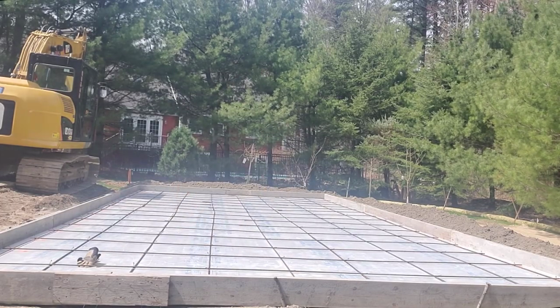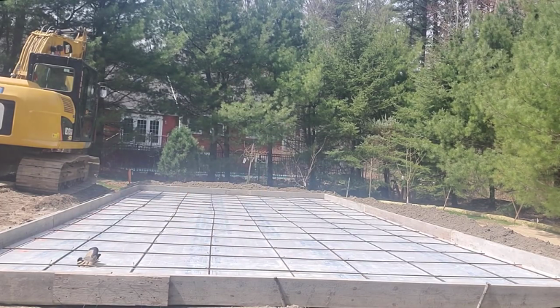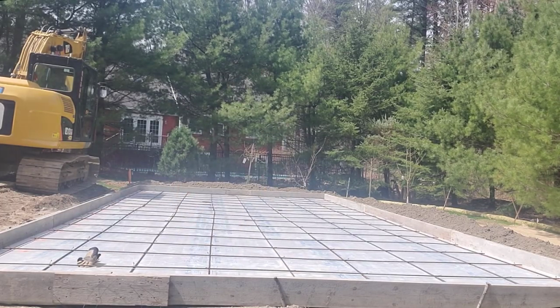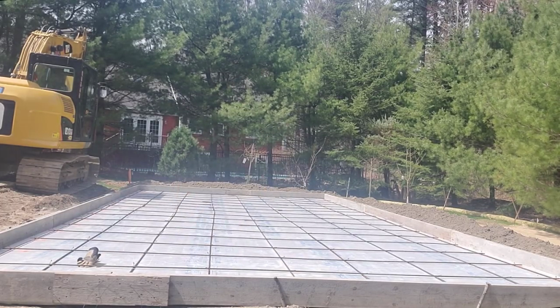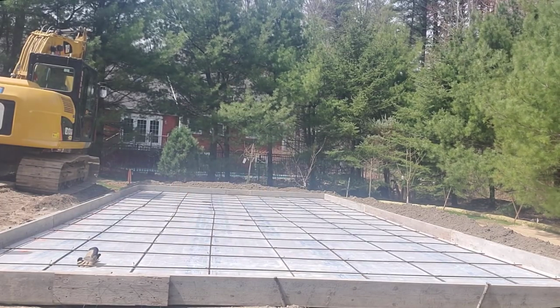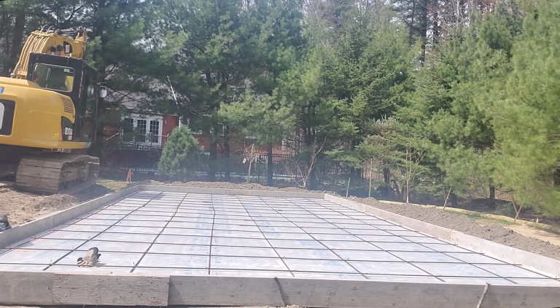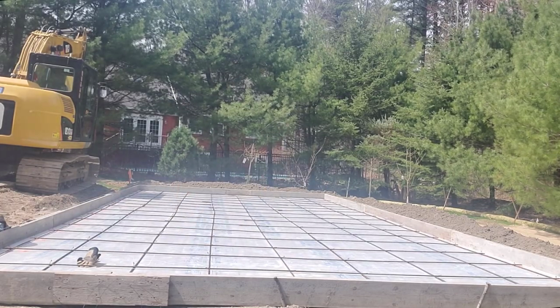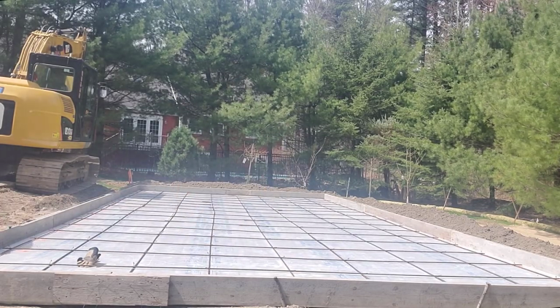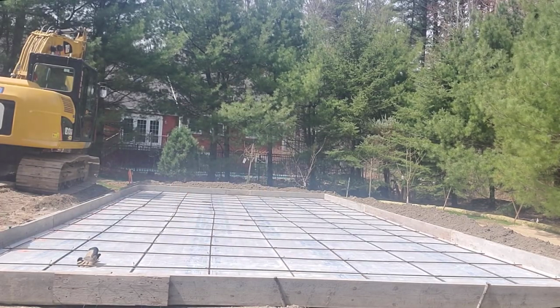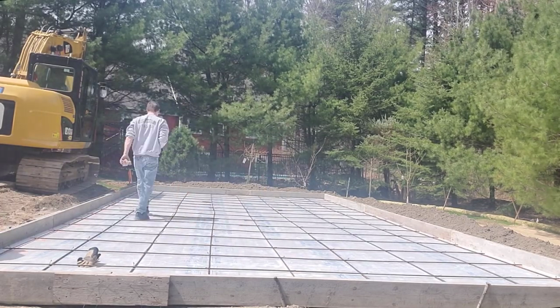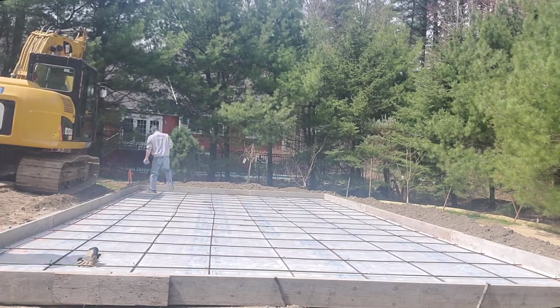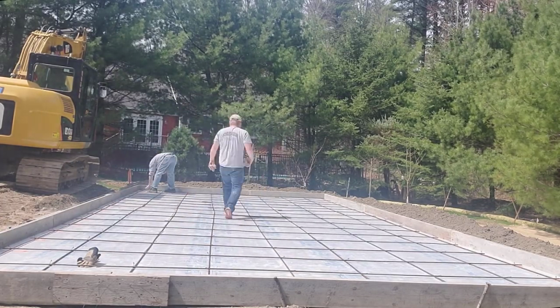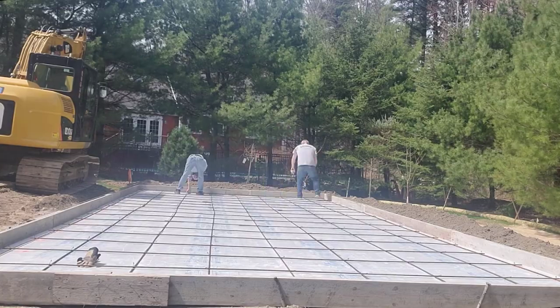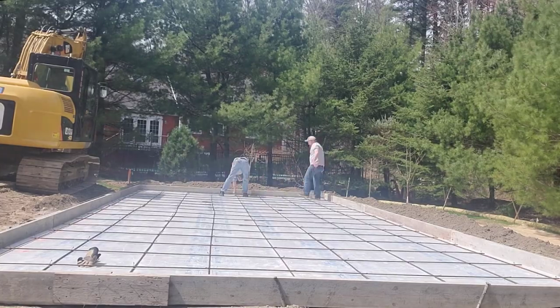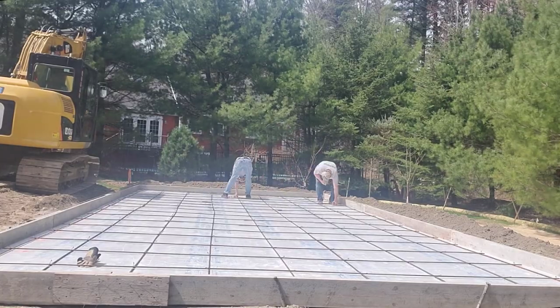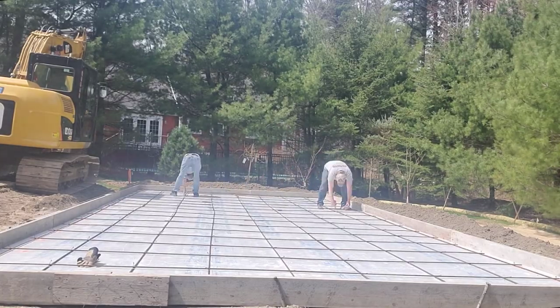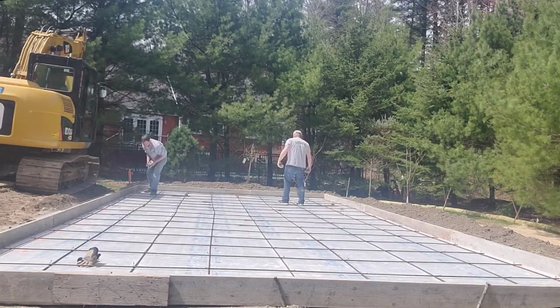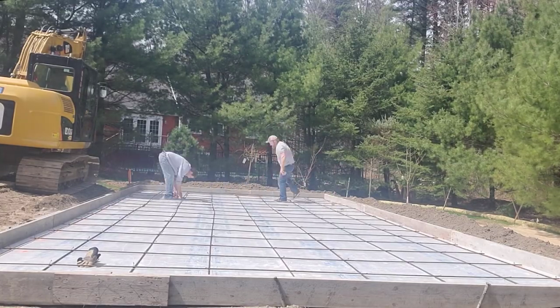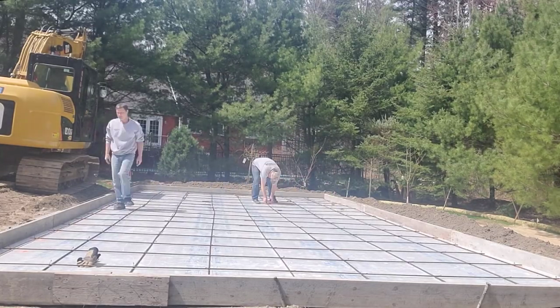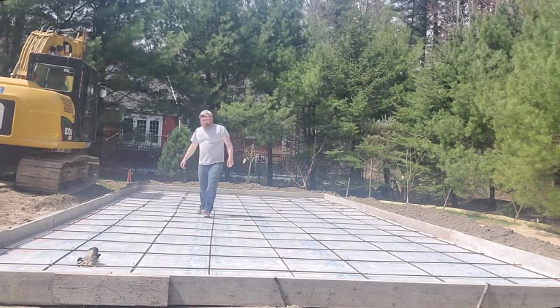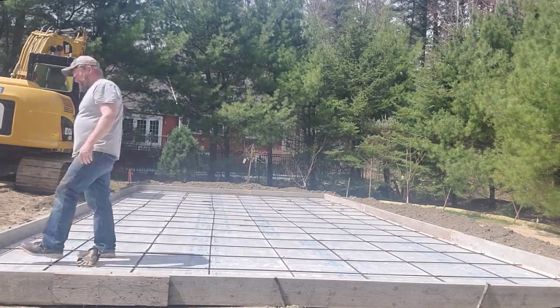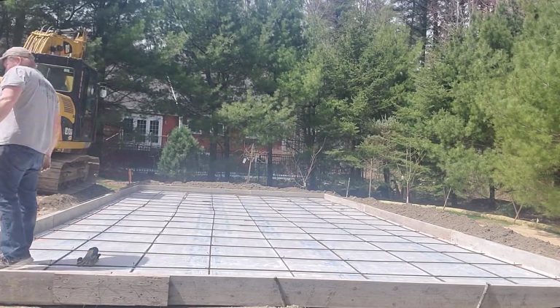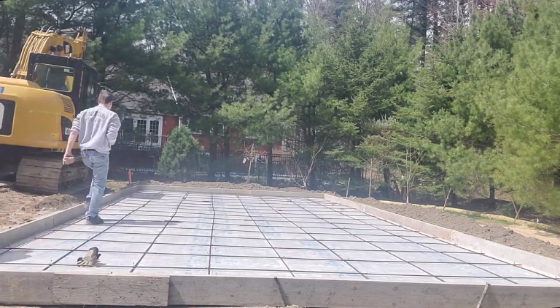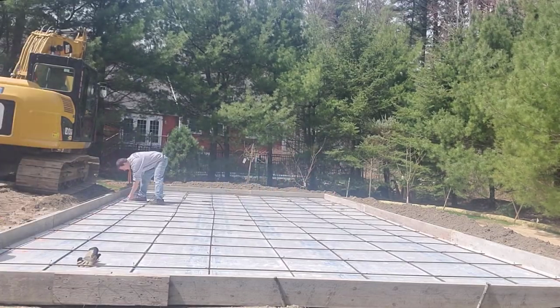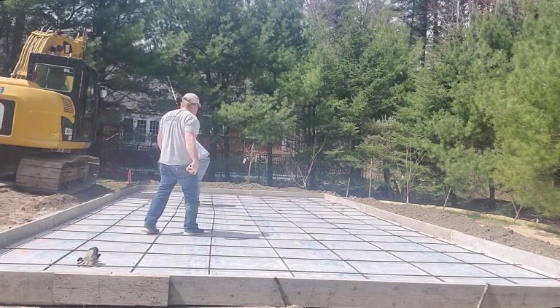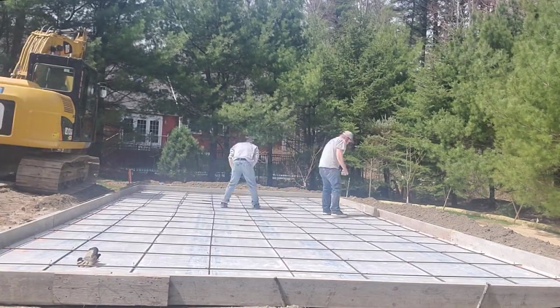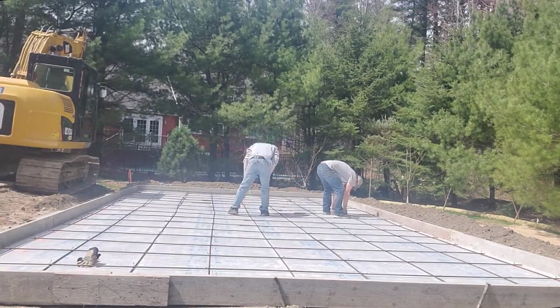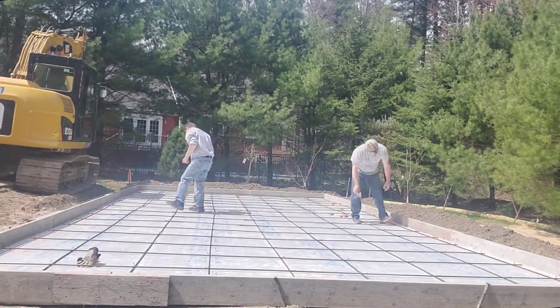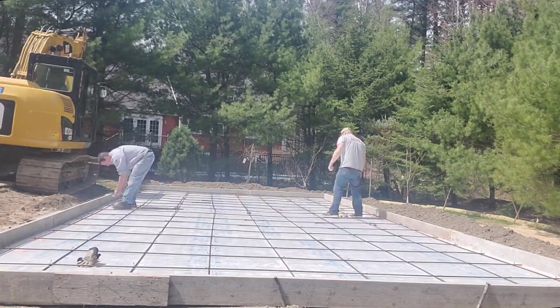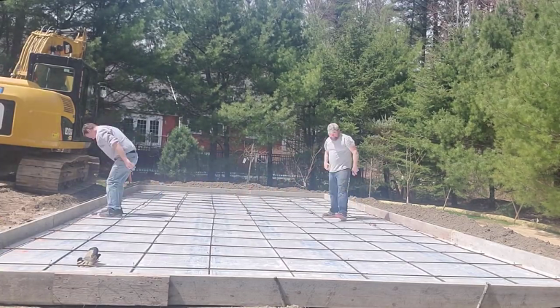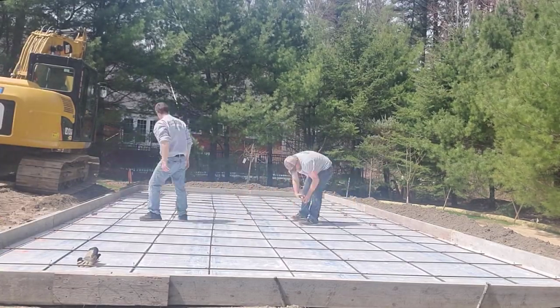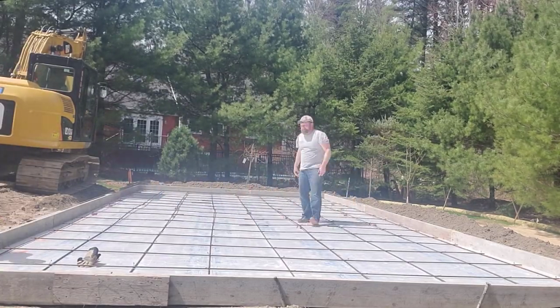We'll call the concrete company, tell them how many yards we need, where we need to go, what day we want it, and then we'll get it poured — and that's what we're going to do right now.